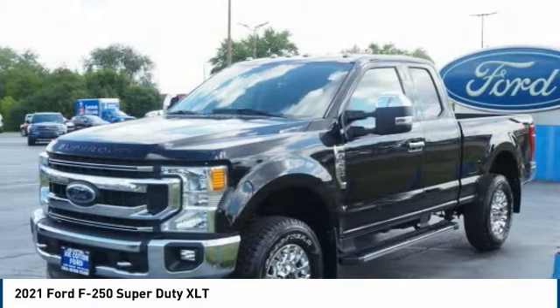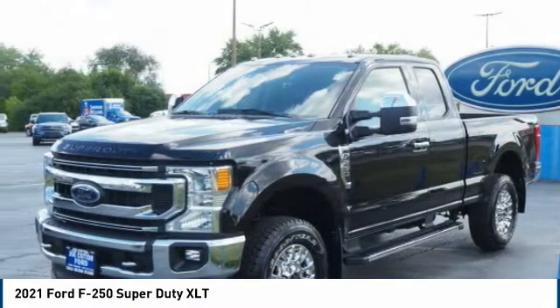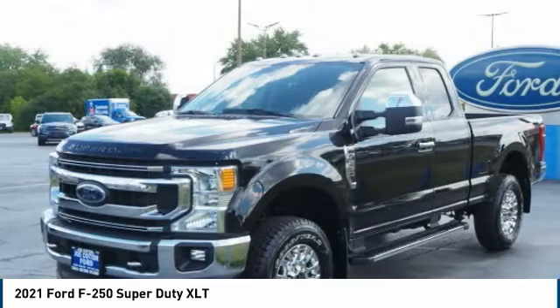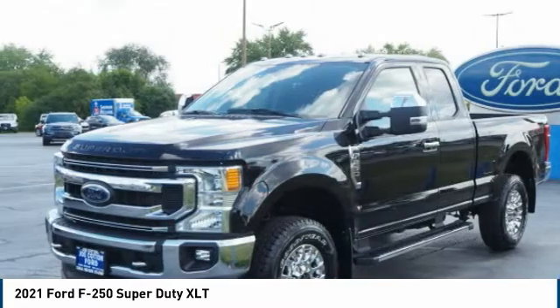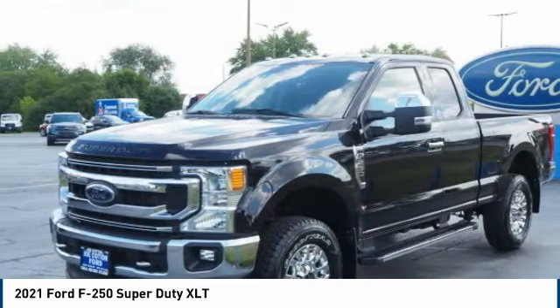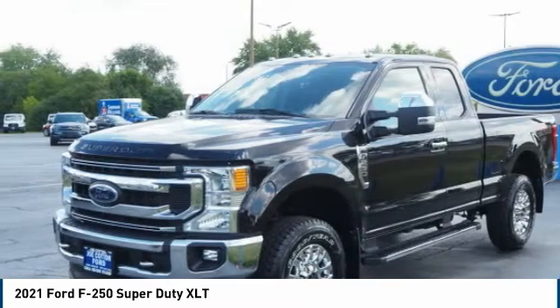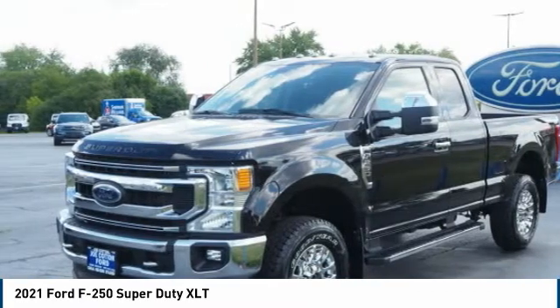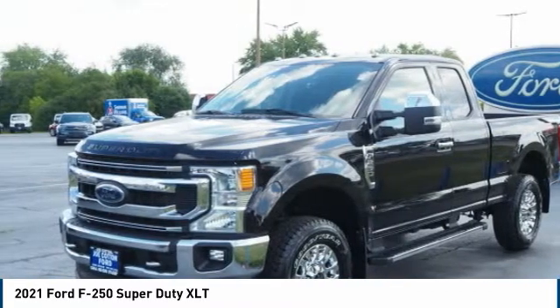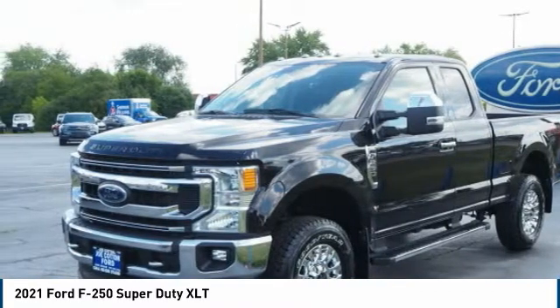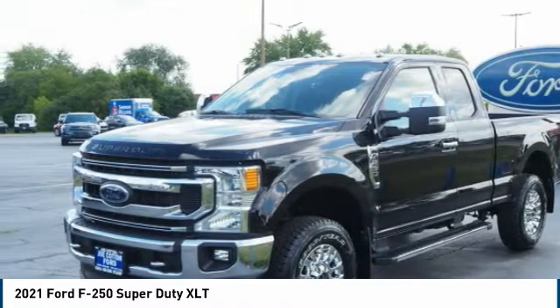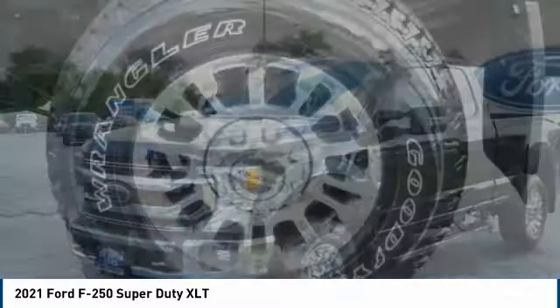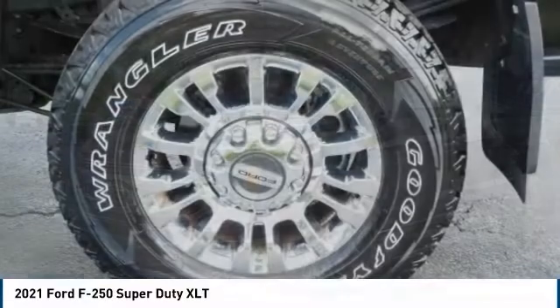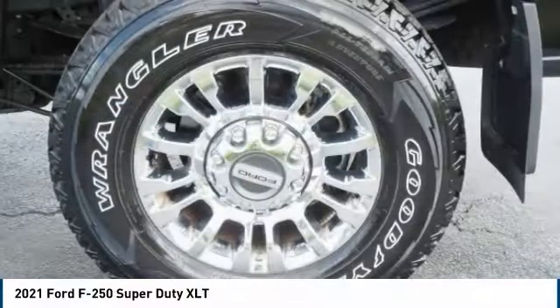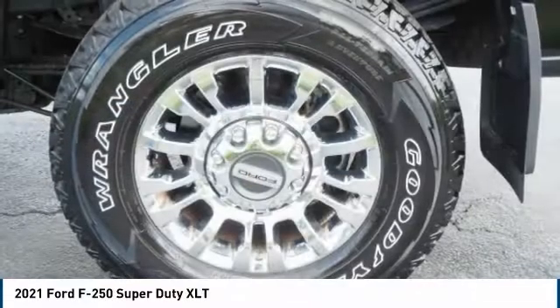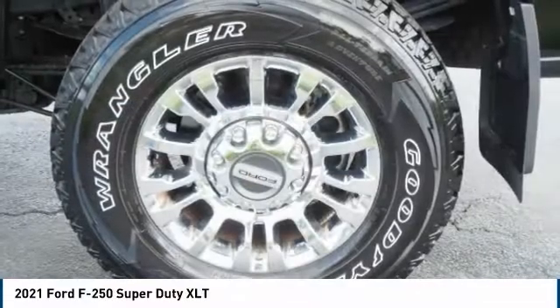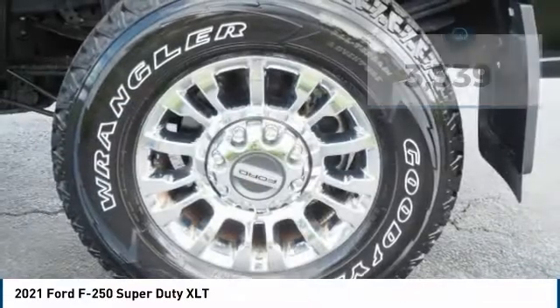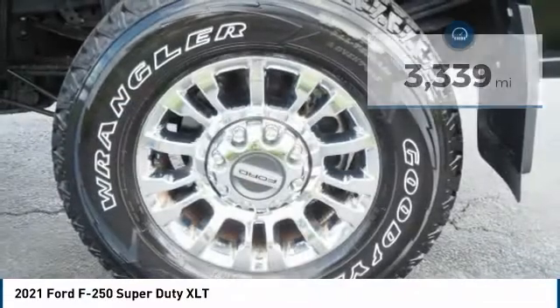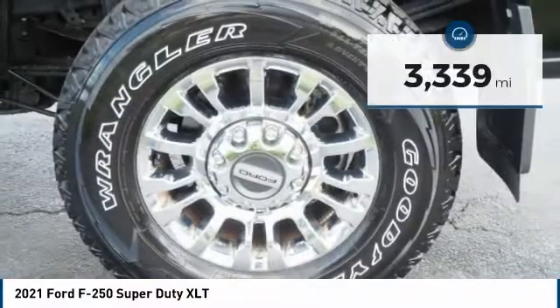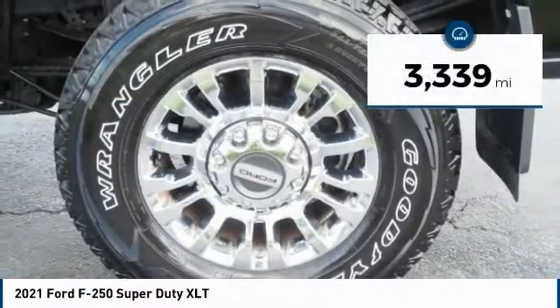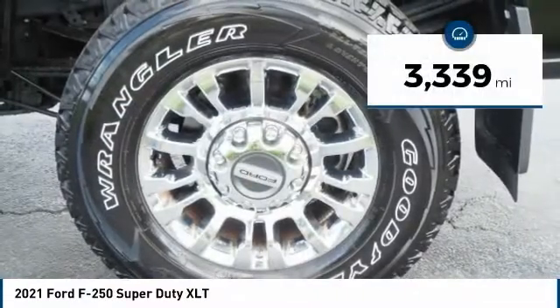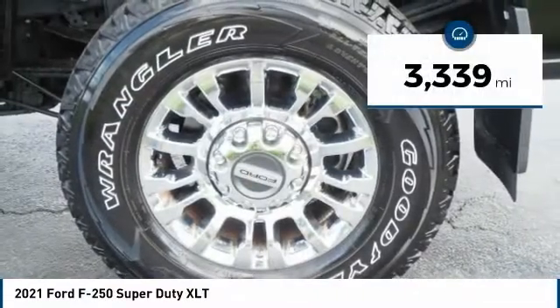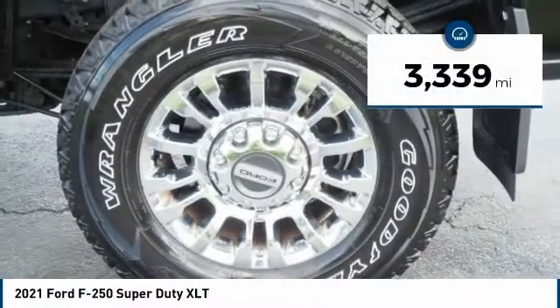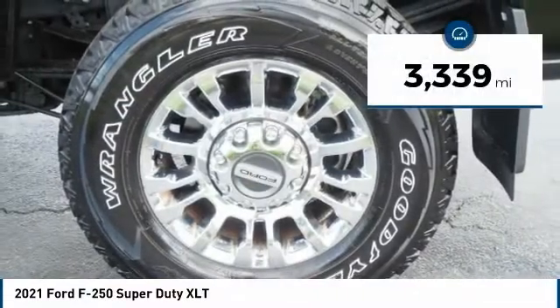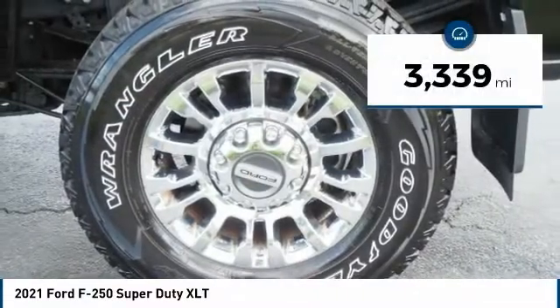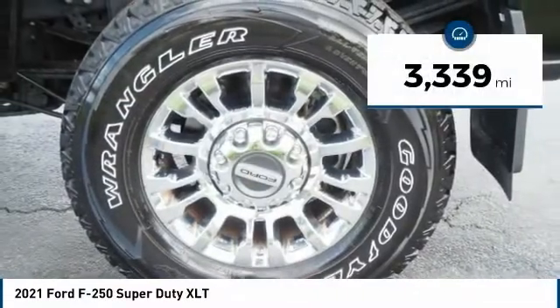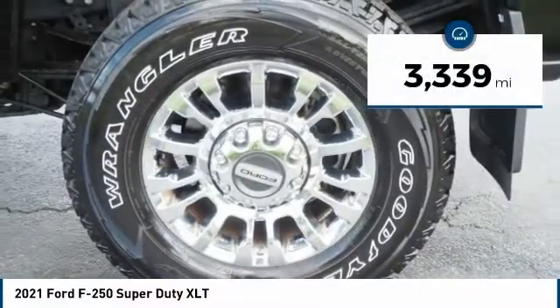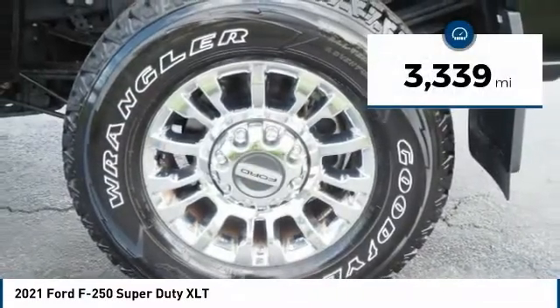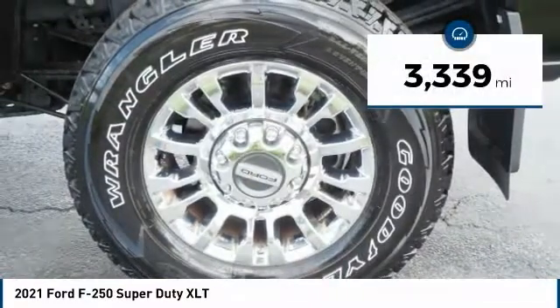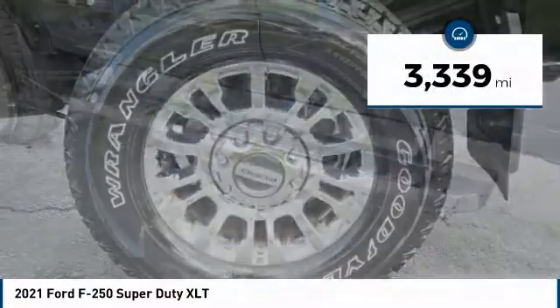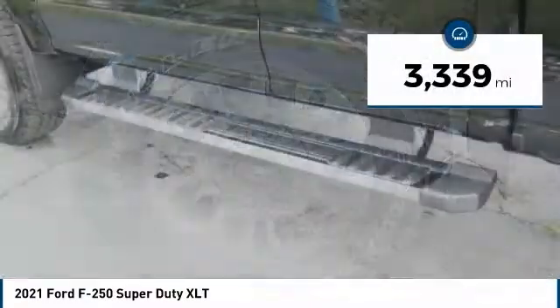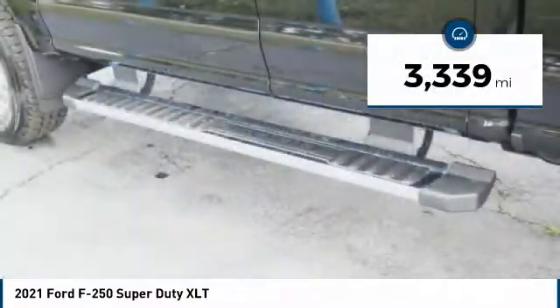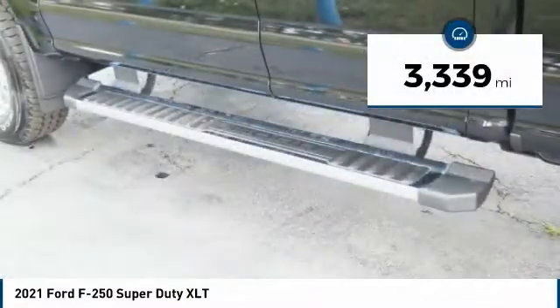Ford F-250 Super Duty. This vehicle has less than 4,000 miles.